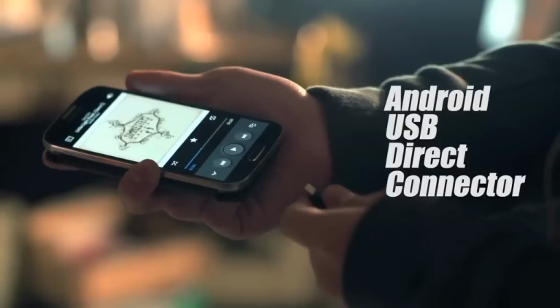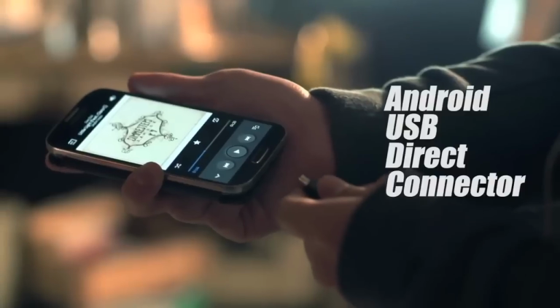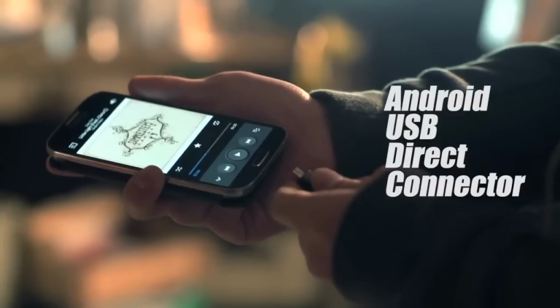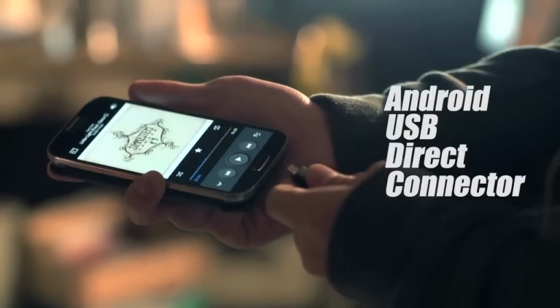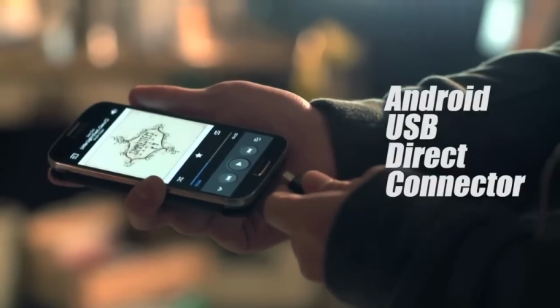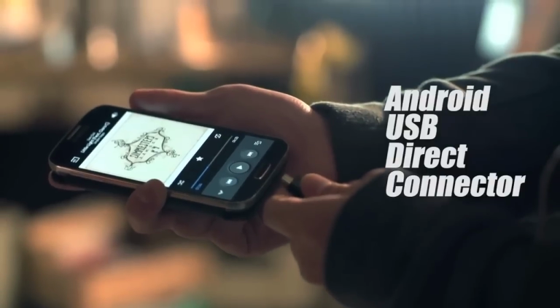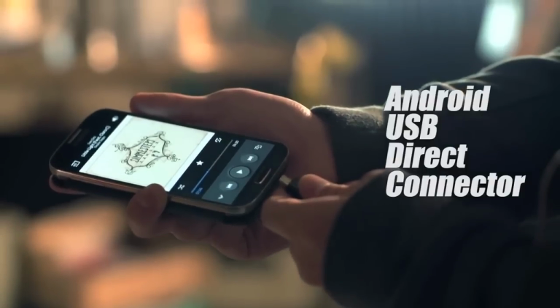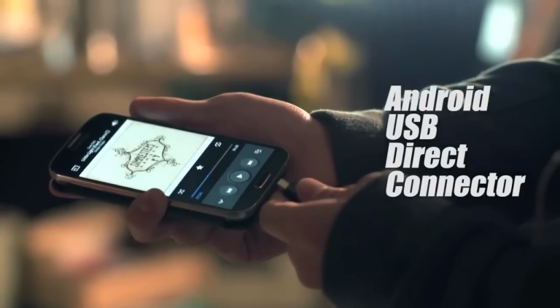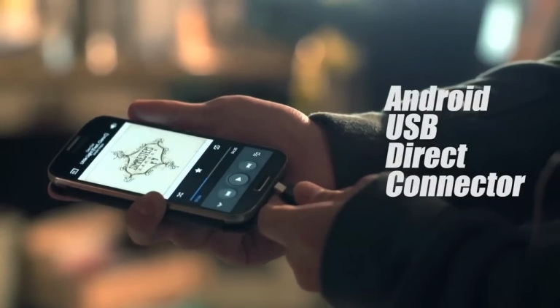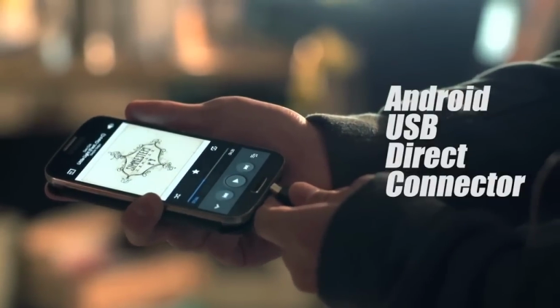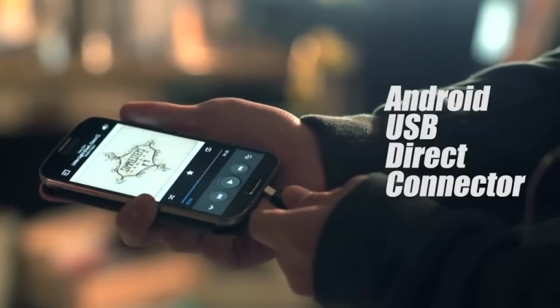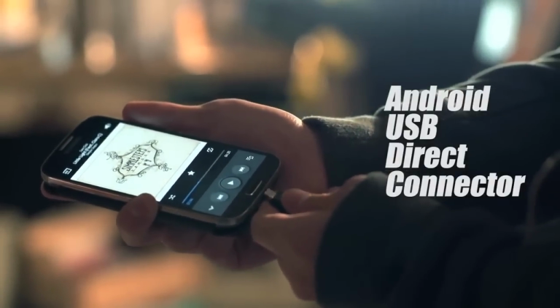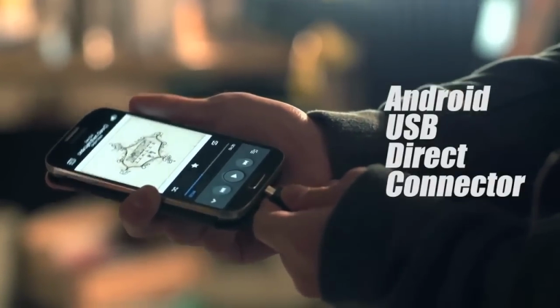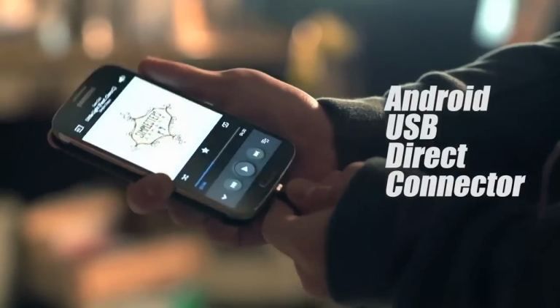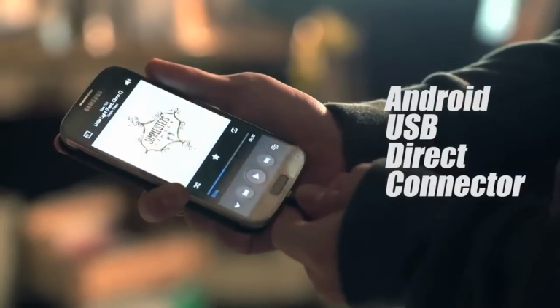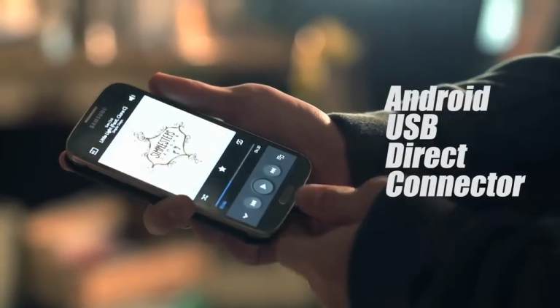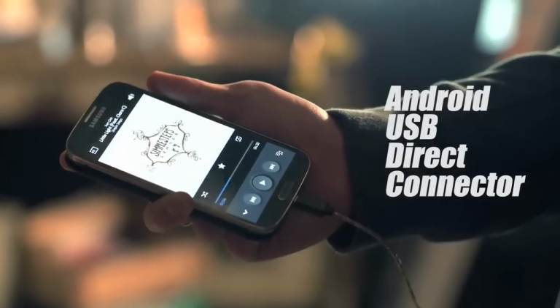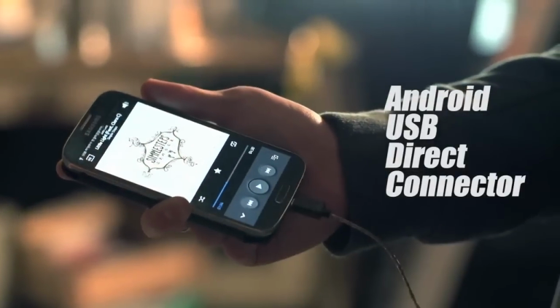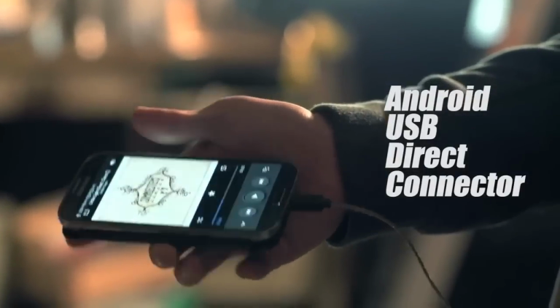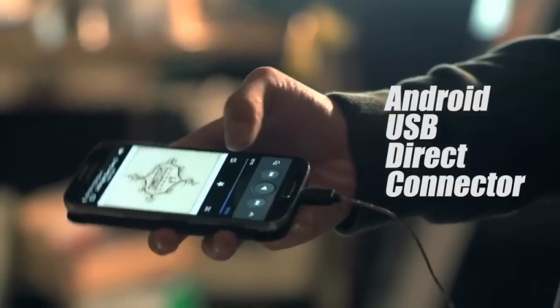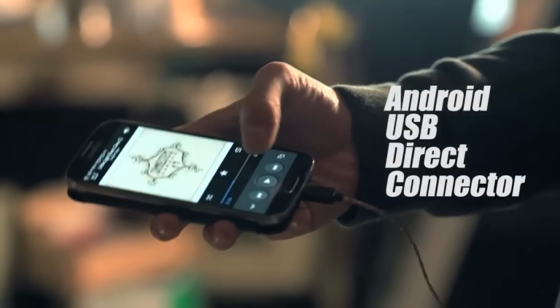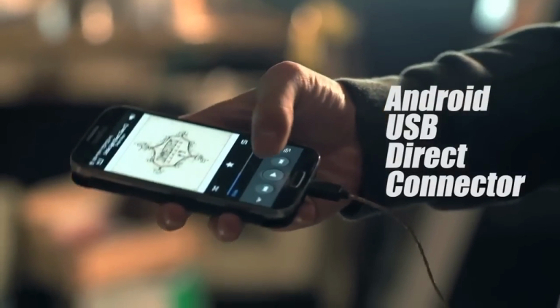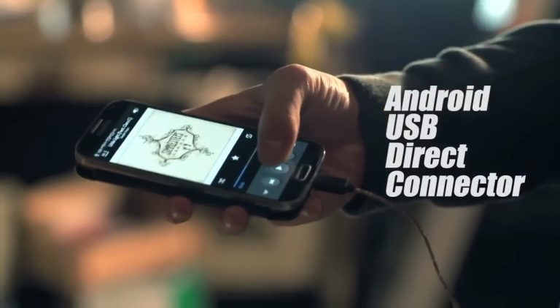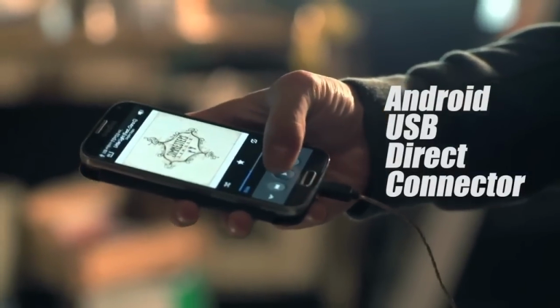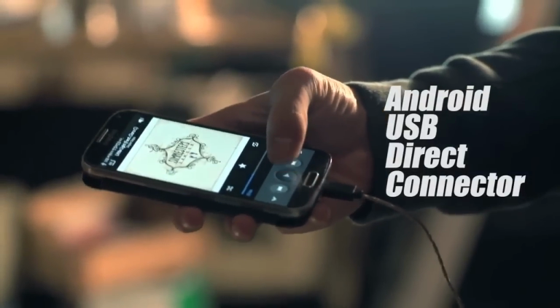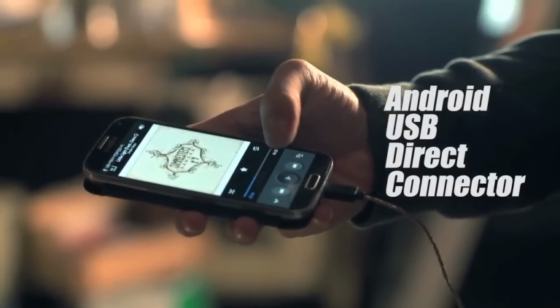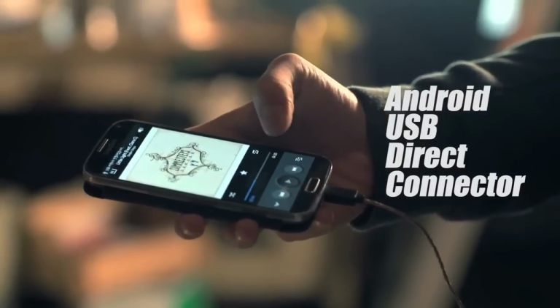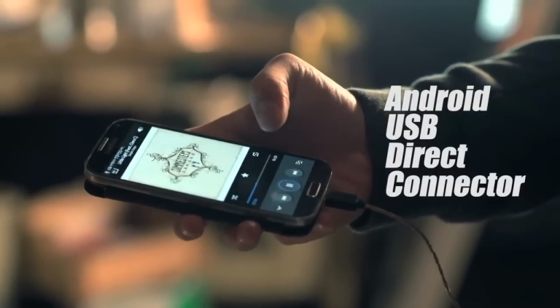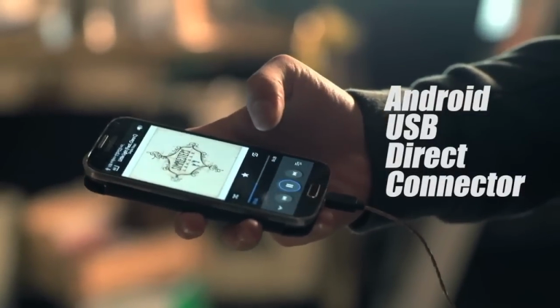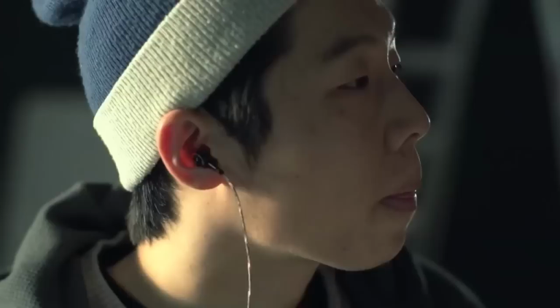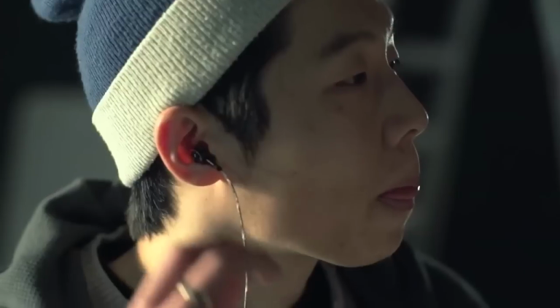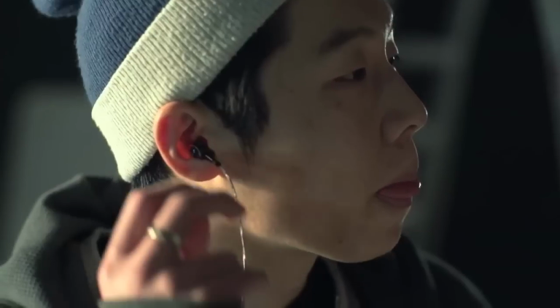Unlike other earphones, Xero is fully digital because it uses your device's micro-USB connector and is compatible with all Android smartphones and tablets.